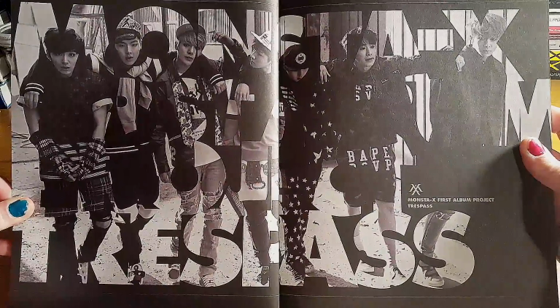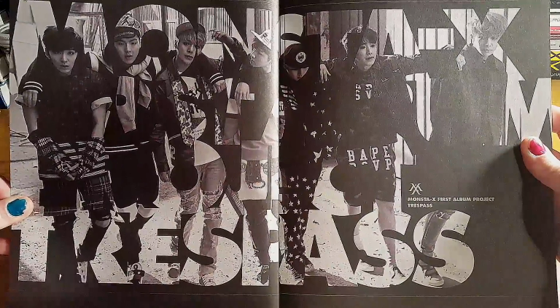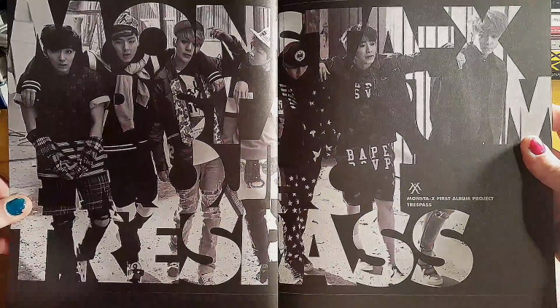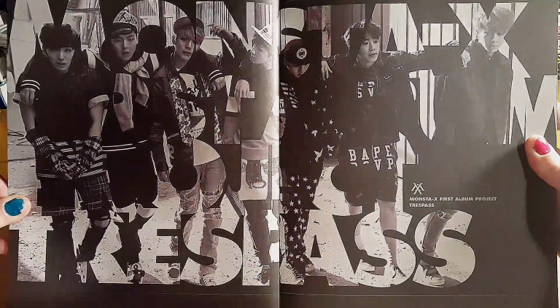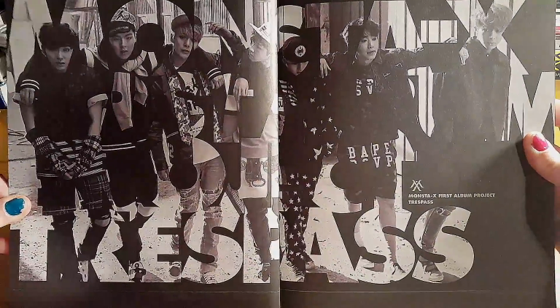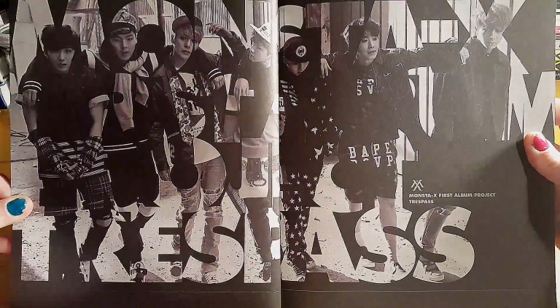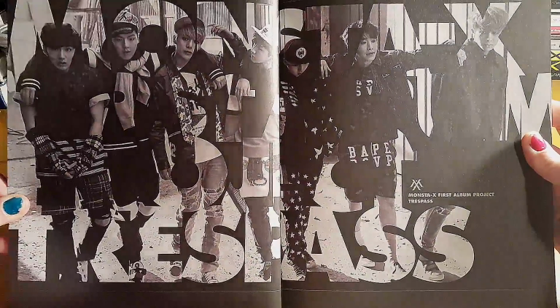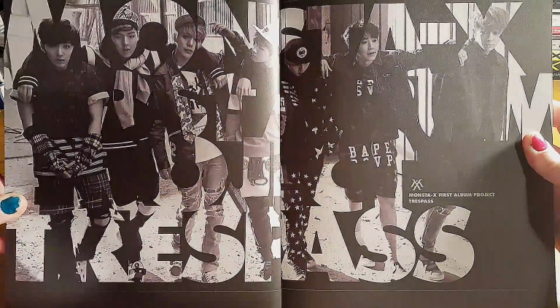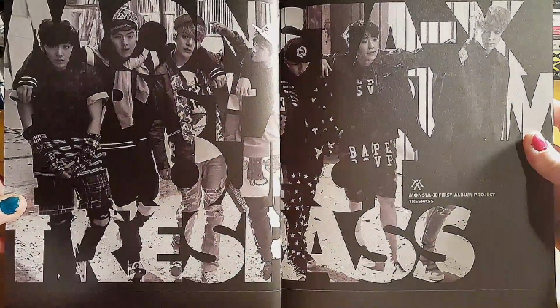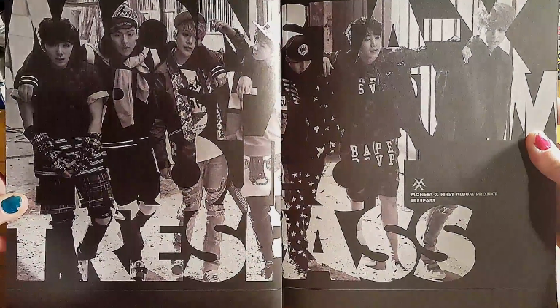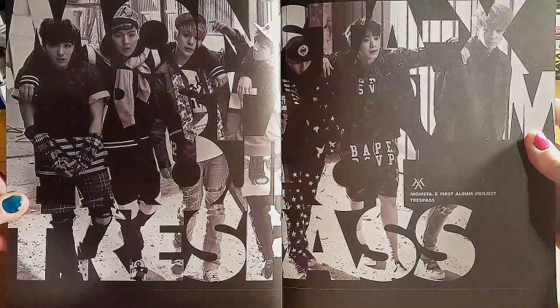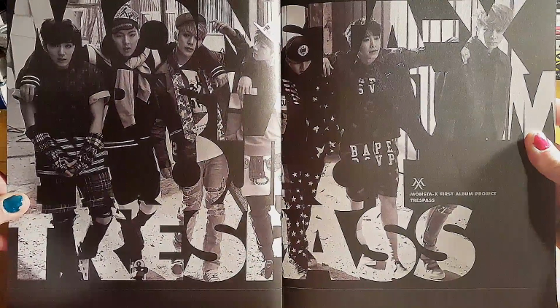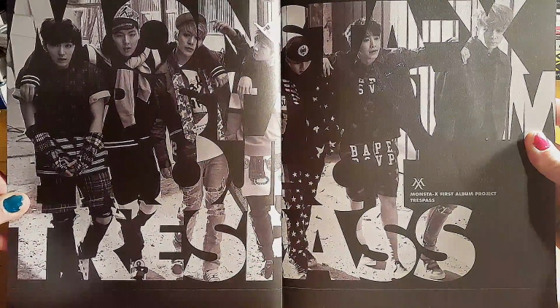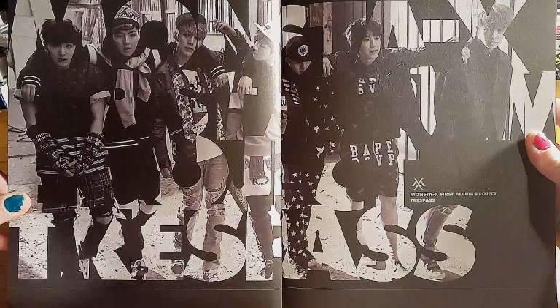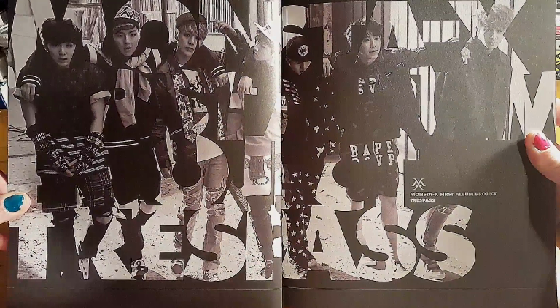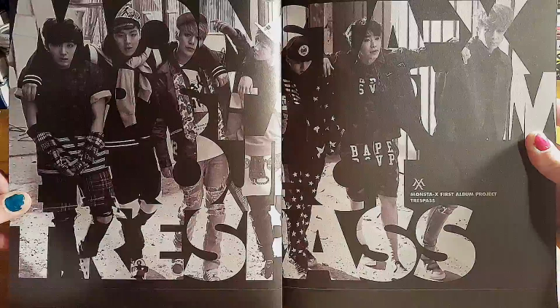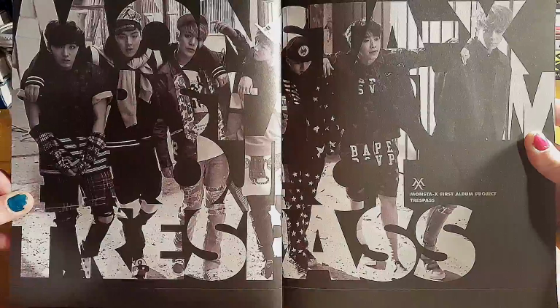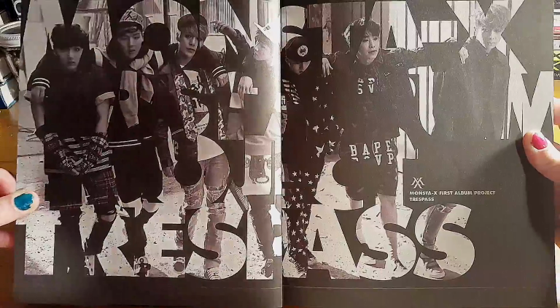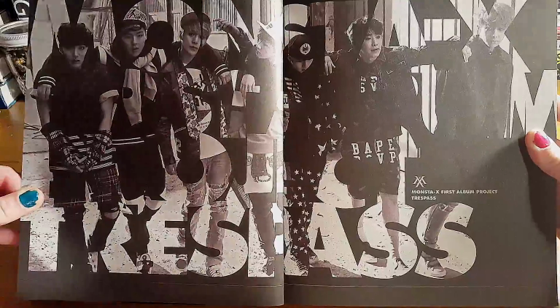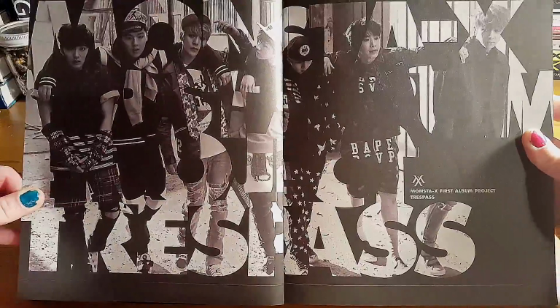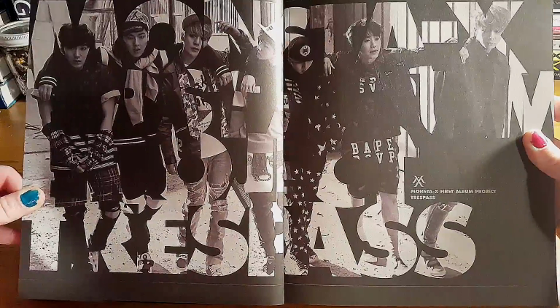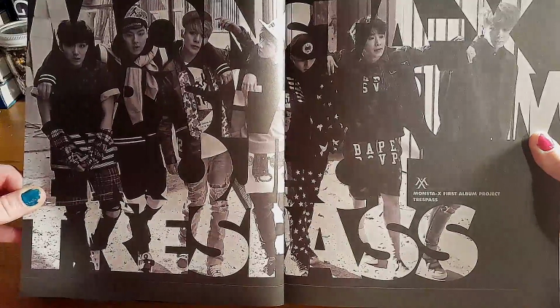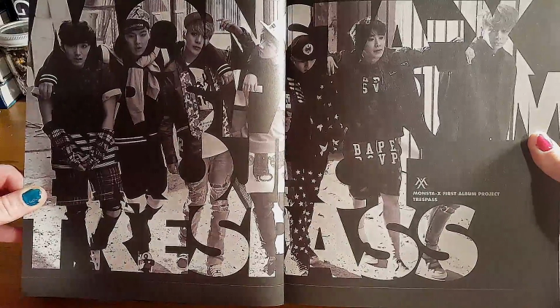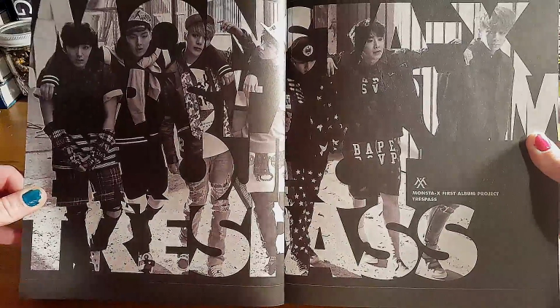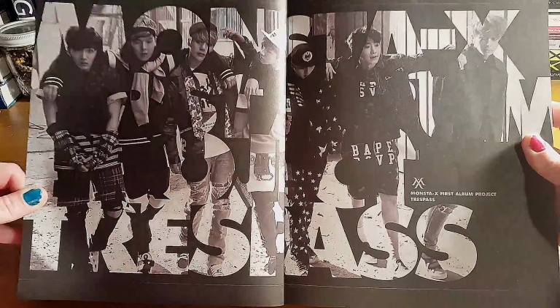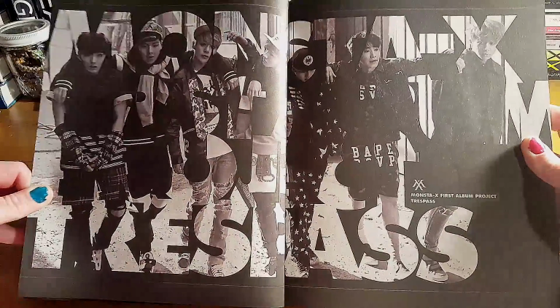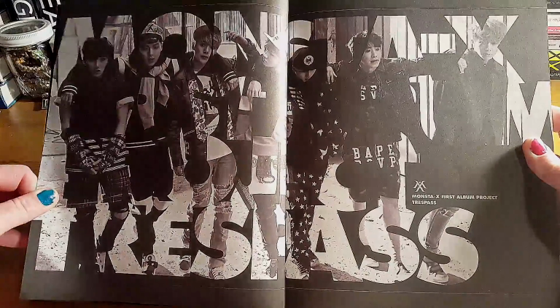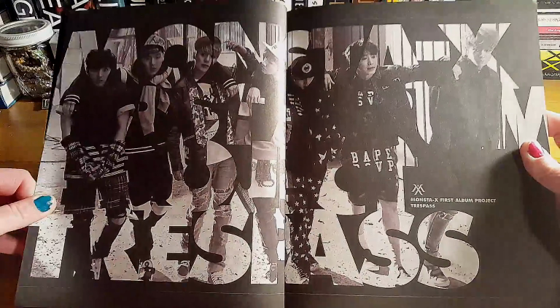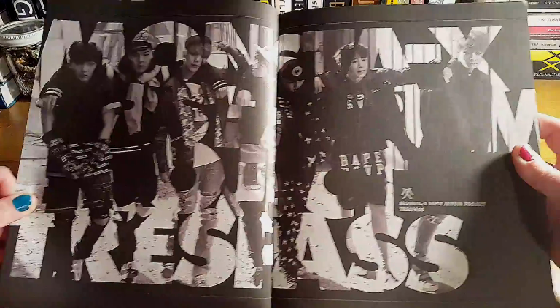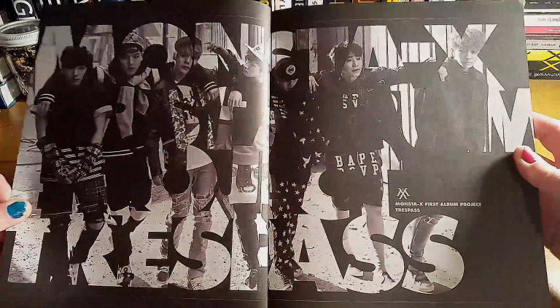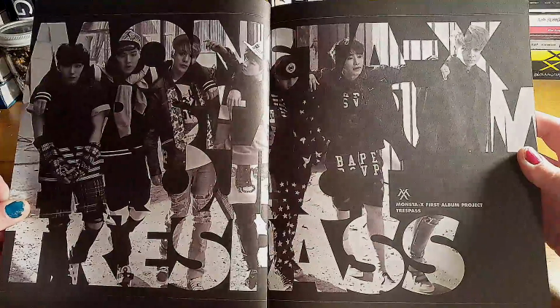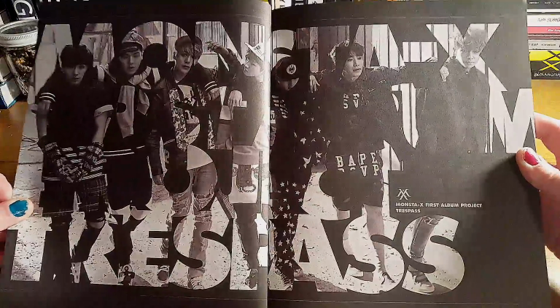Monsta X. It says Trespass and it's the first album. I called it the mini album but it's the first album.